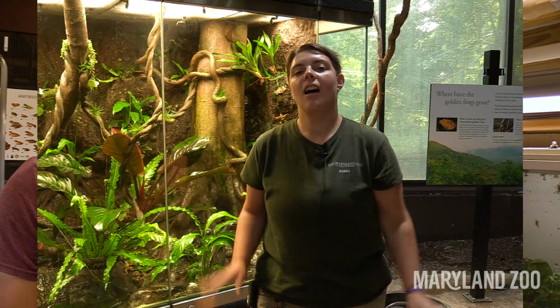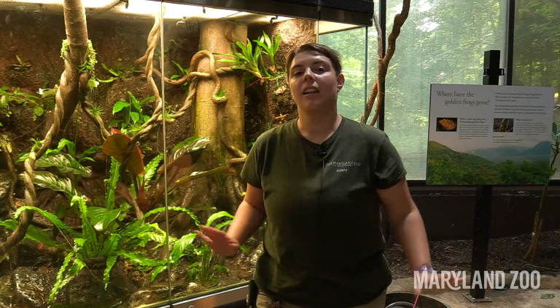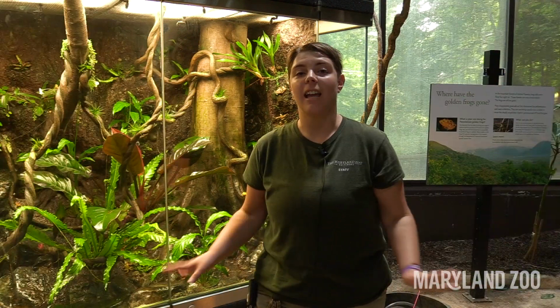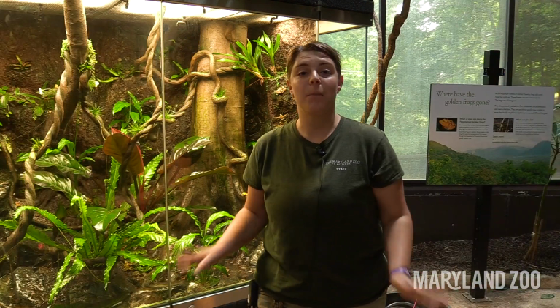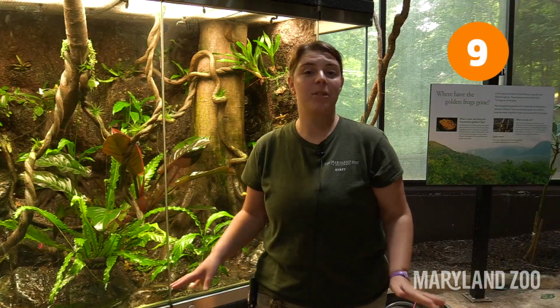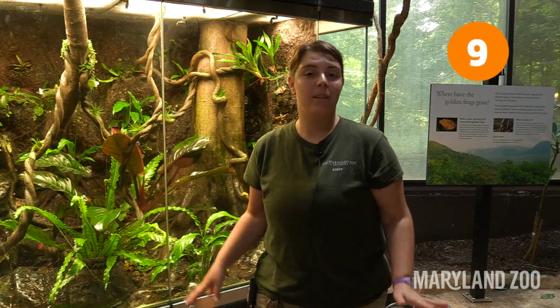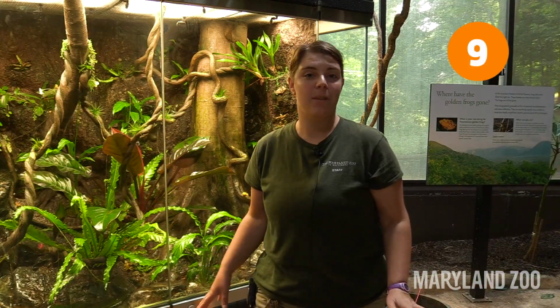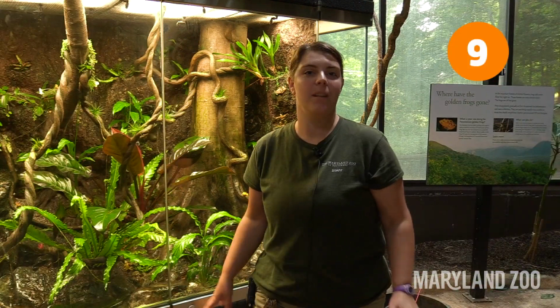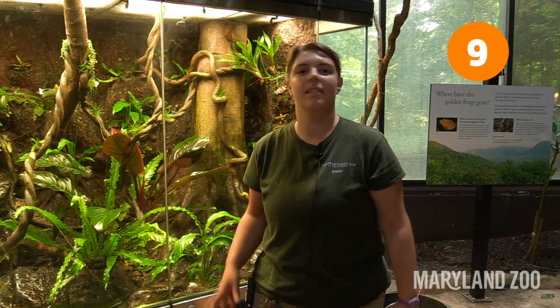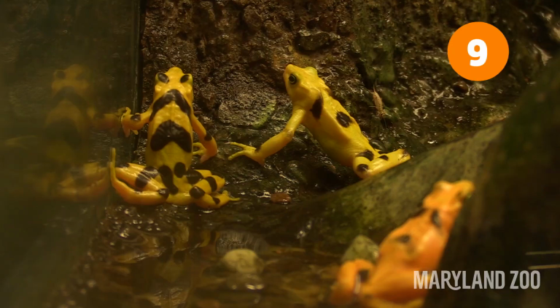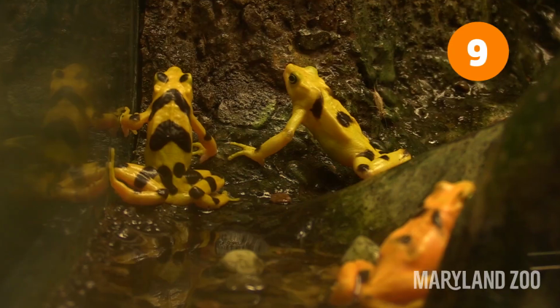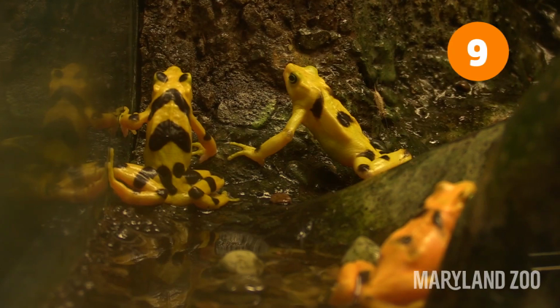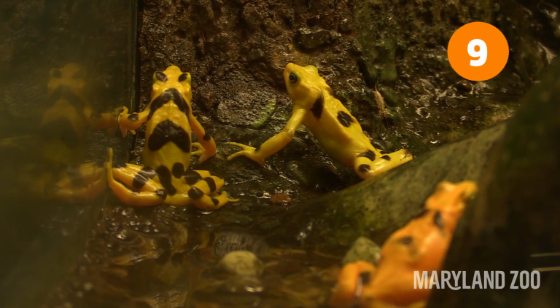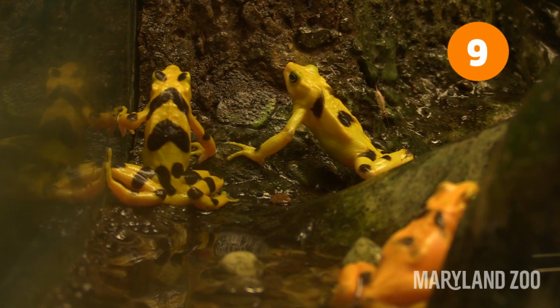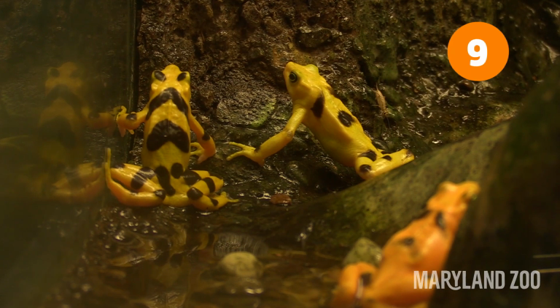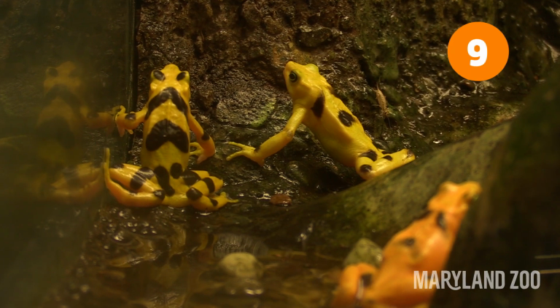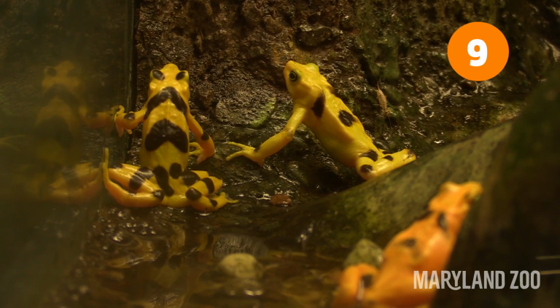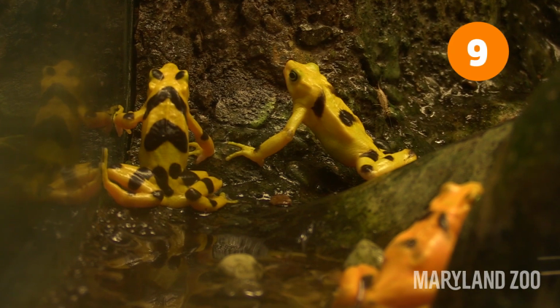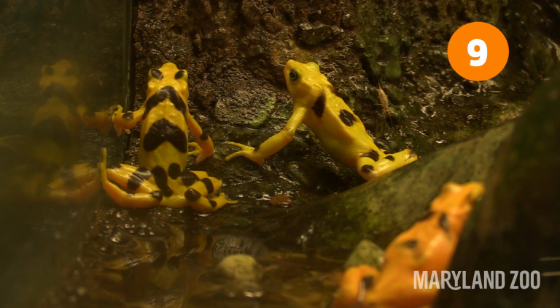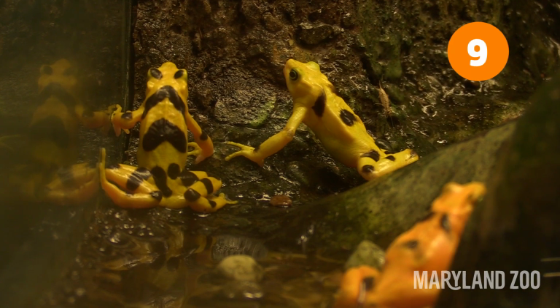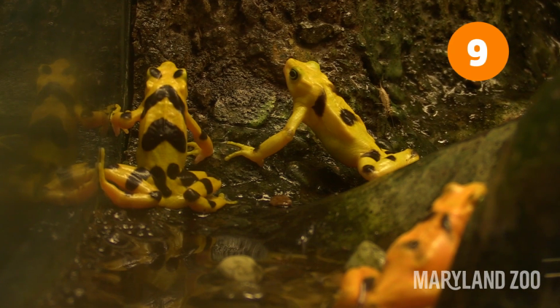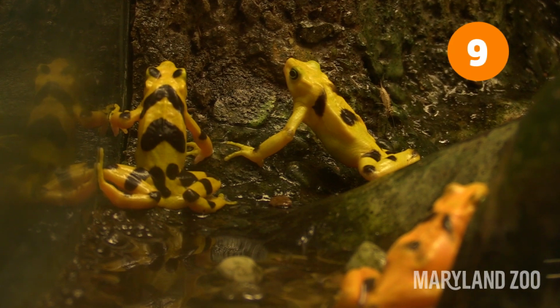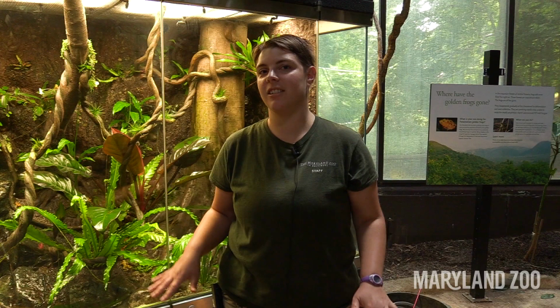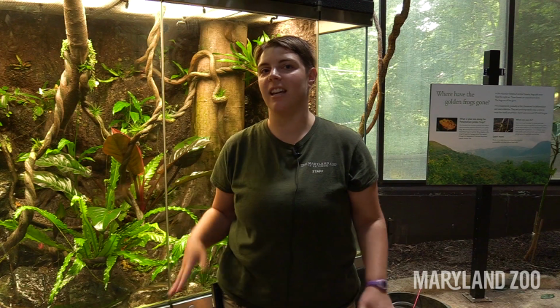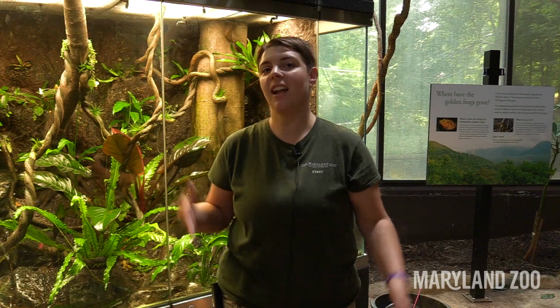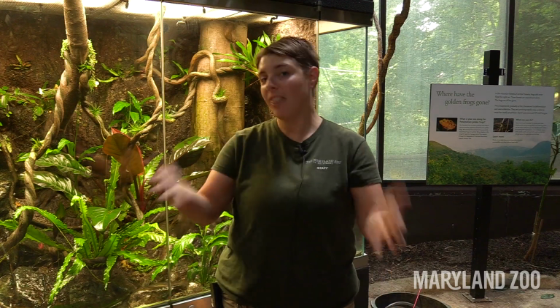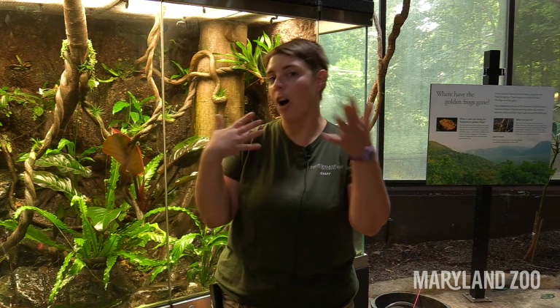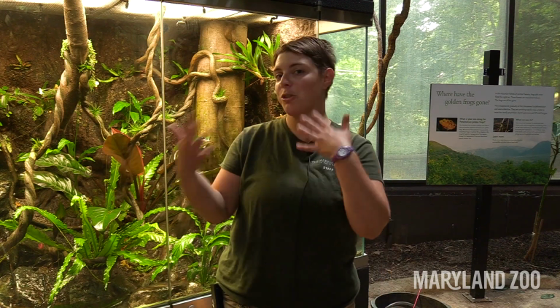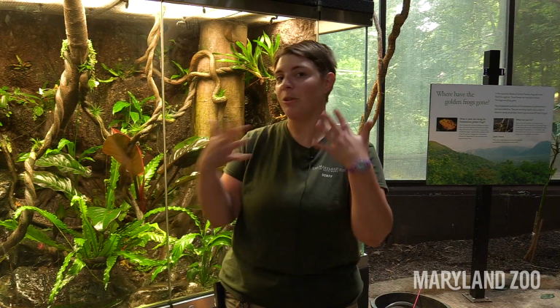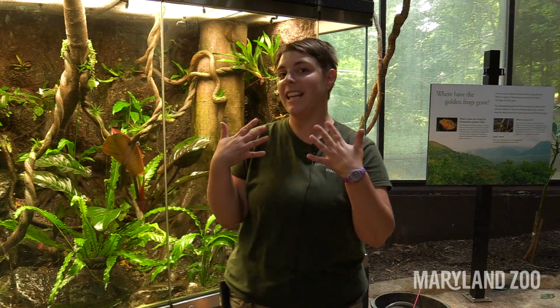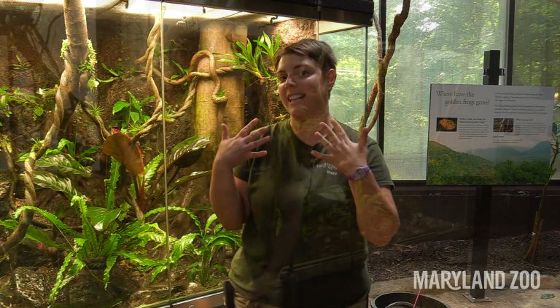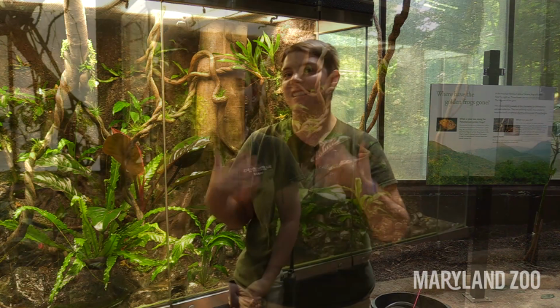Like most amphibians, Panamanian golden frogs when they shed their skin they also eat it.